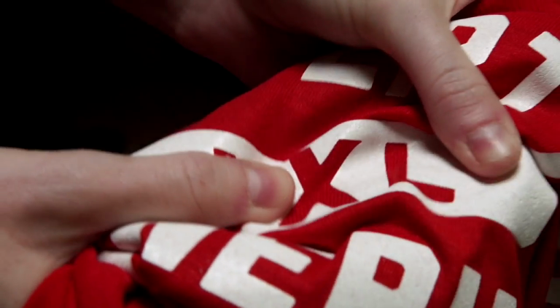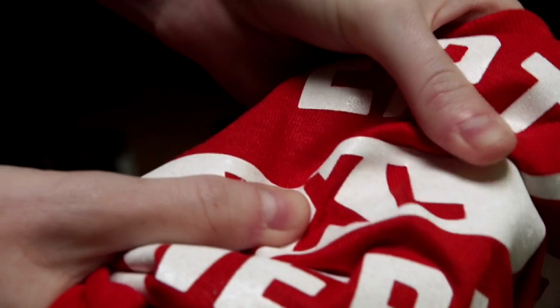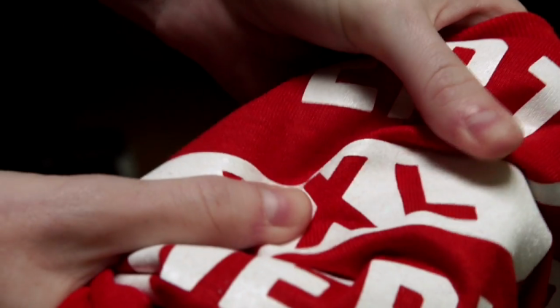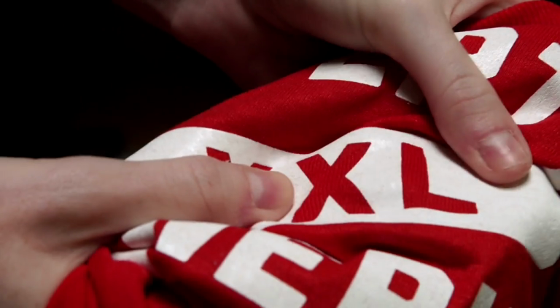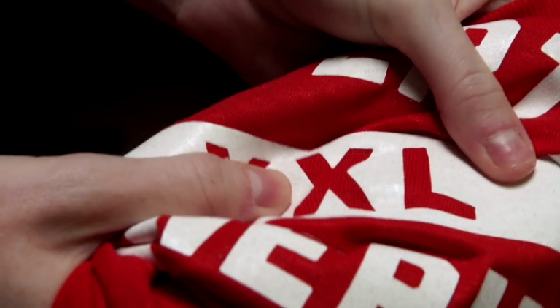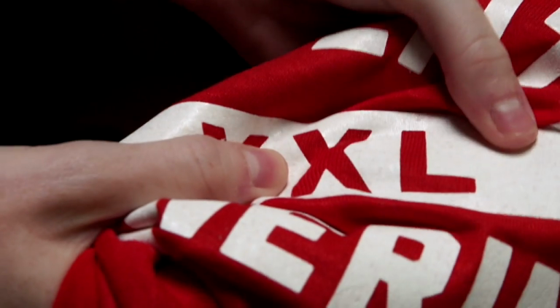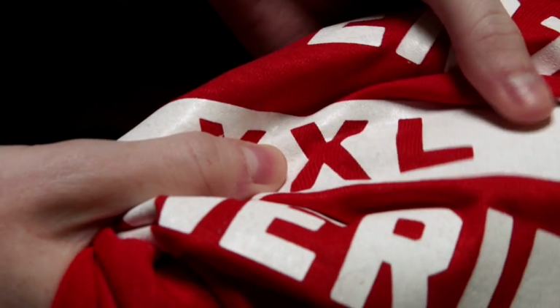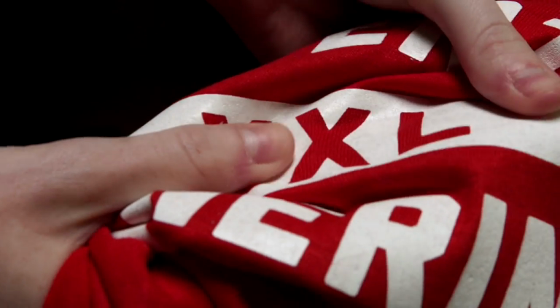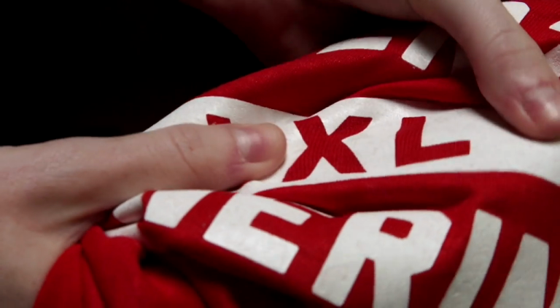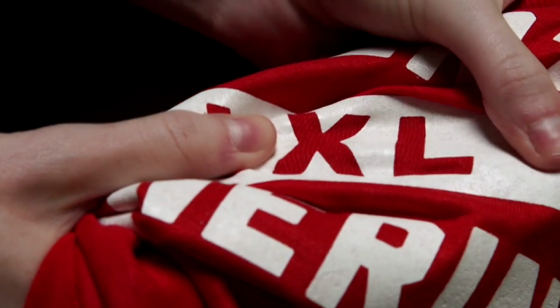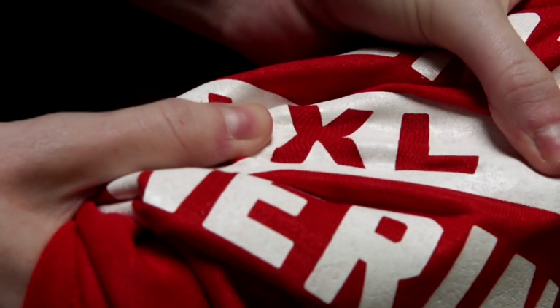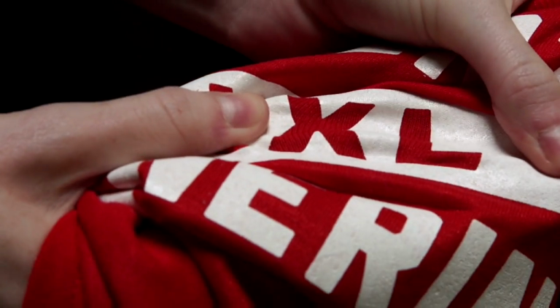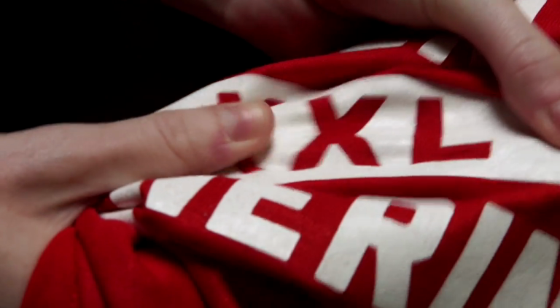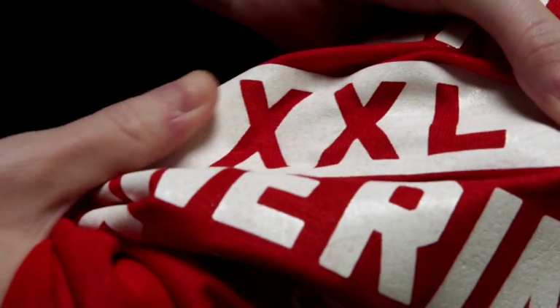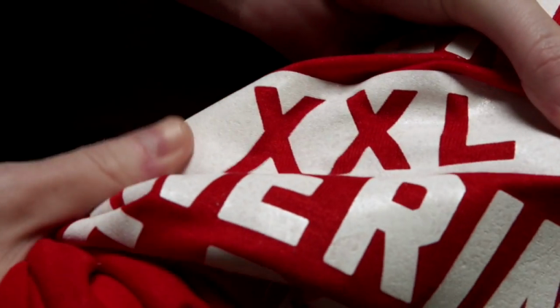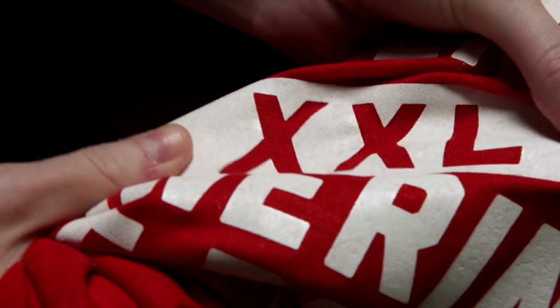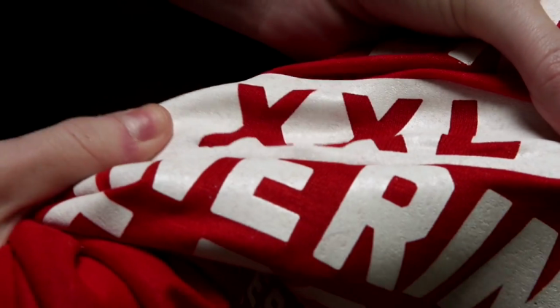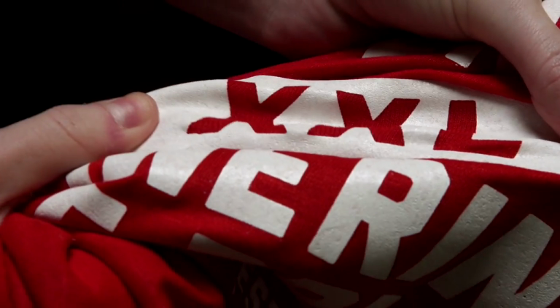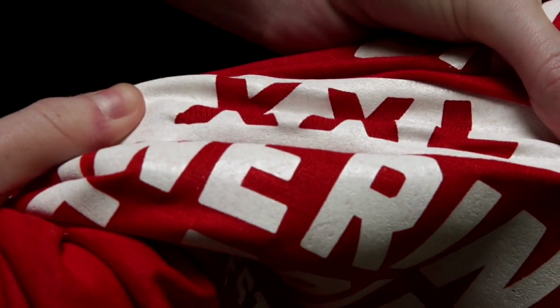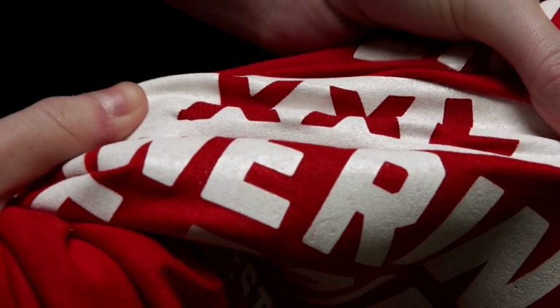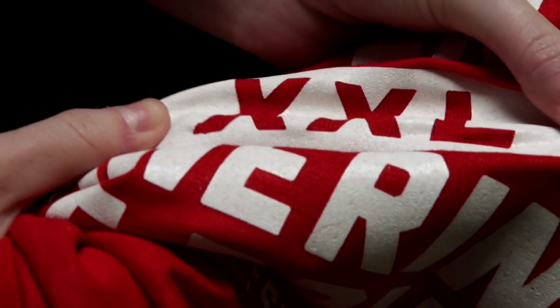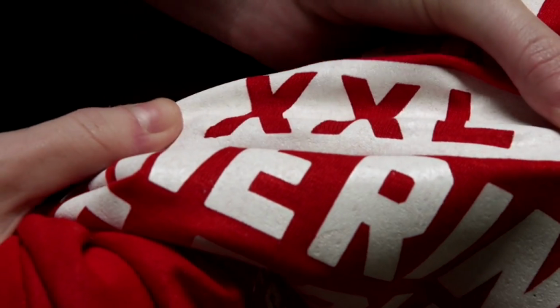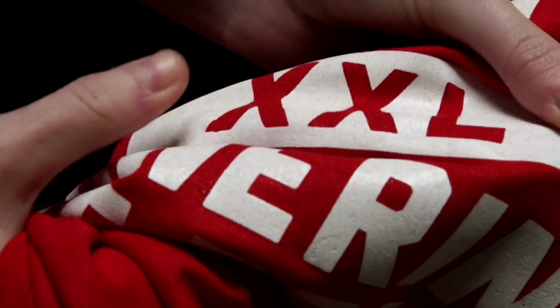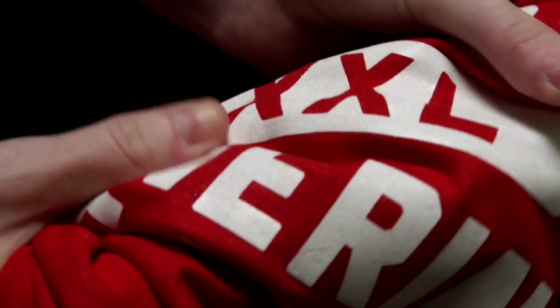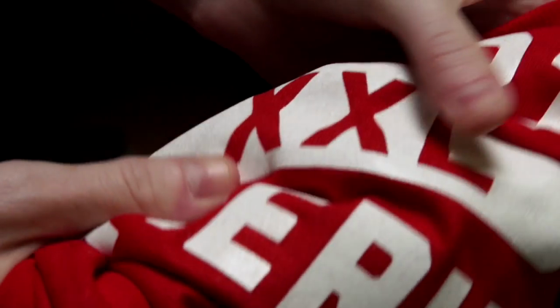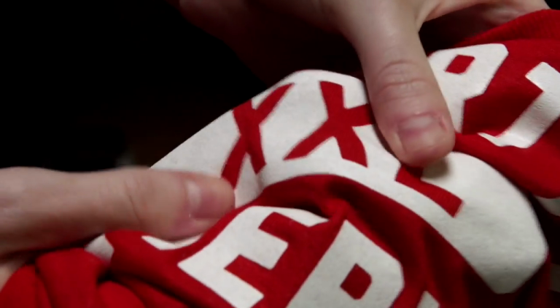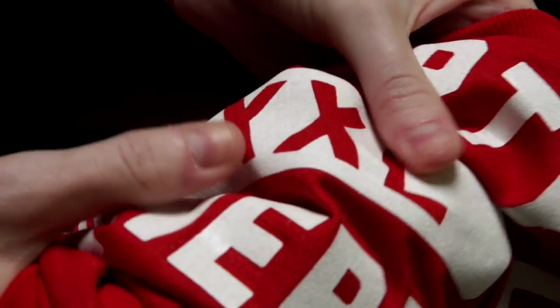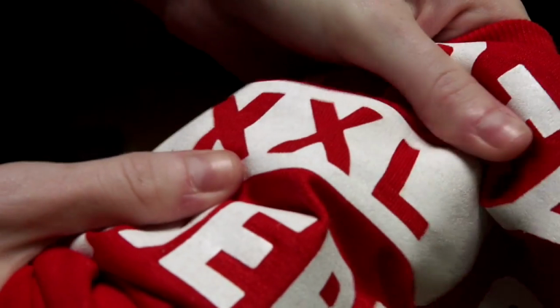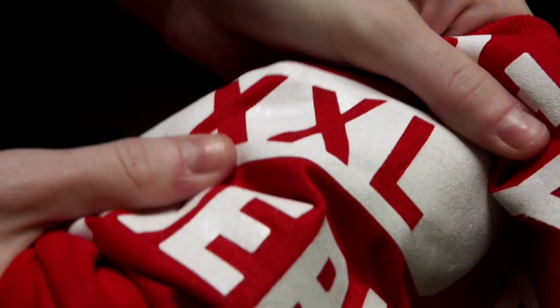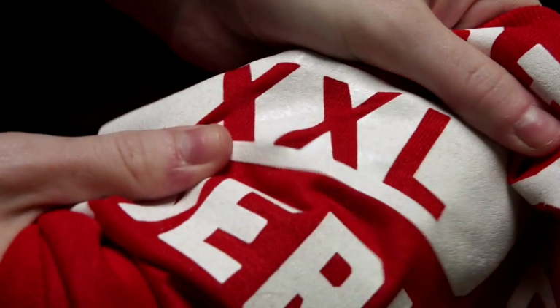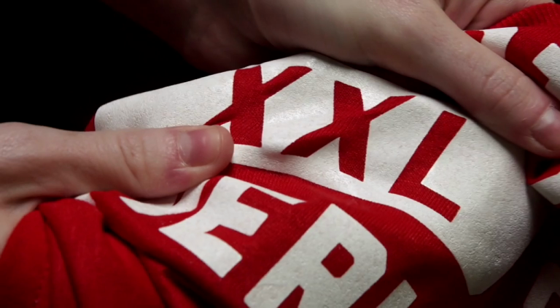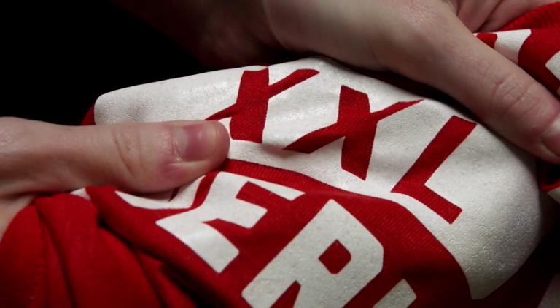Once your shirt is done being washed, do a stretch test. If you don't see any cracking or noticeable inconsistencies, you've passed the wash test.